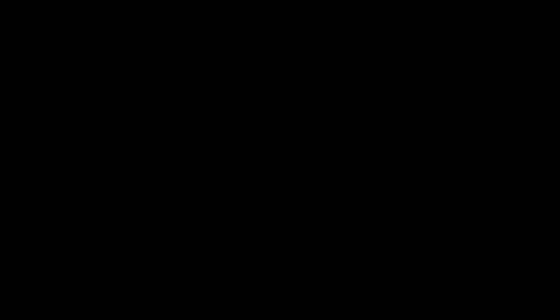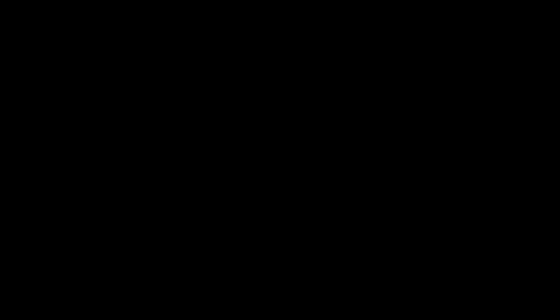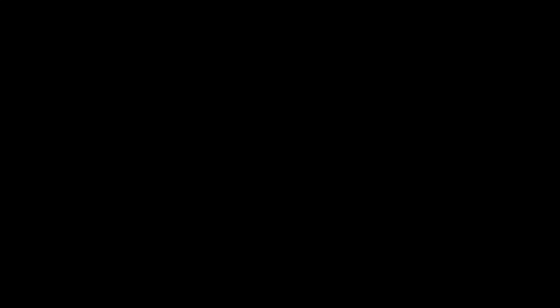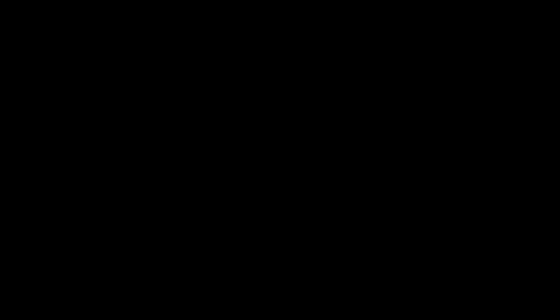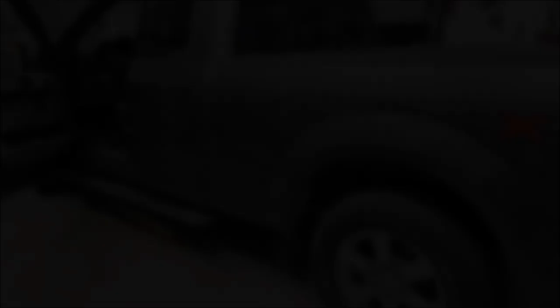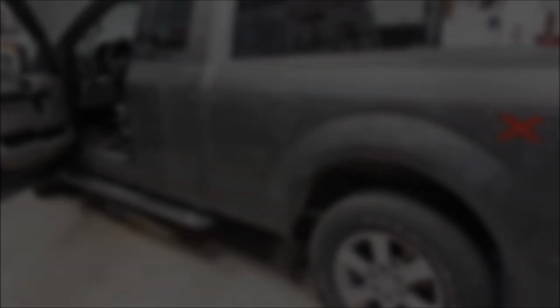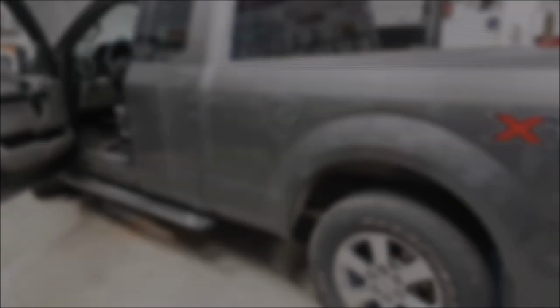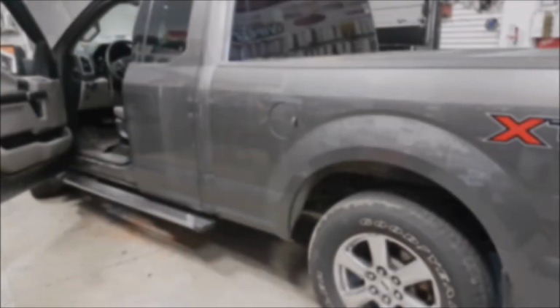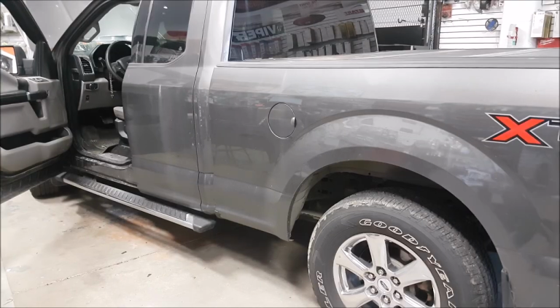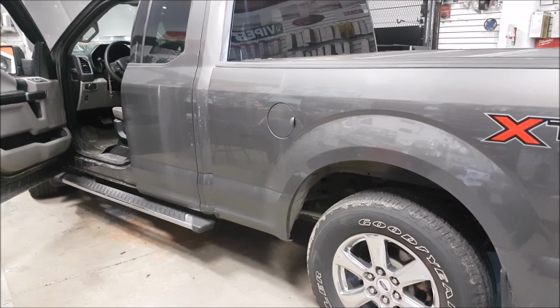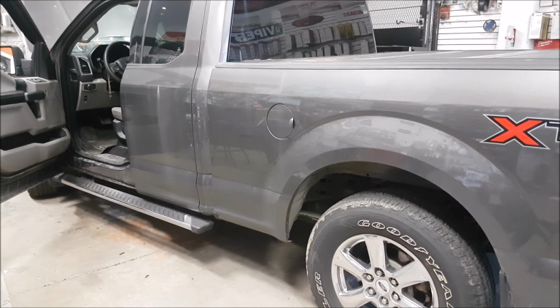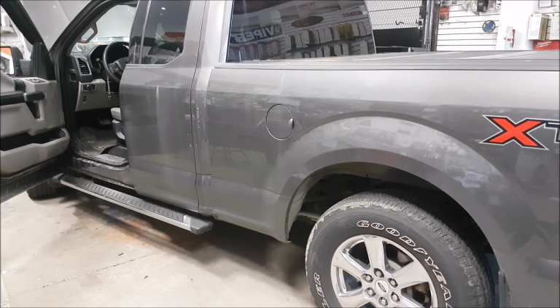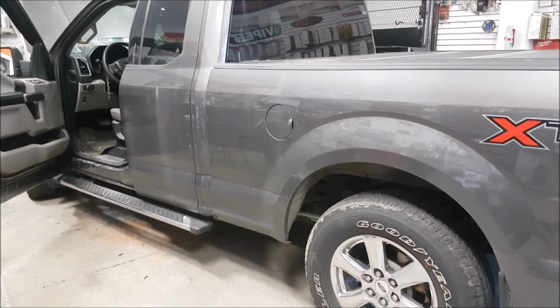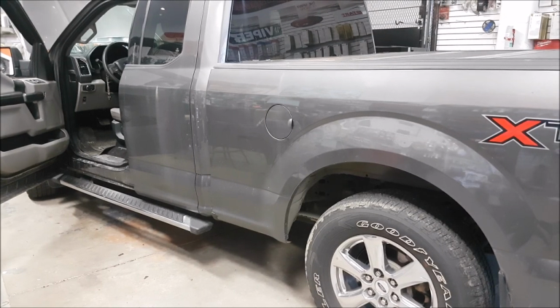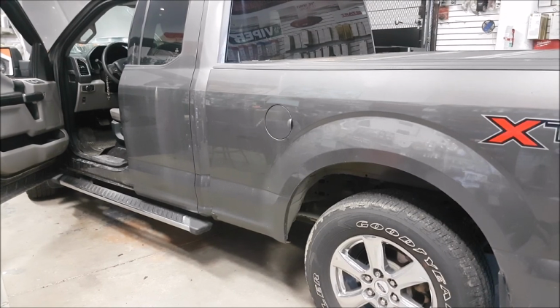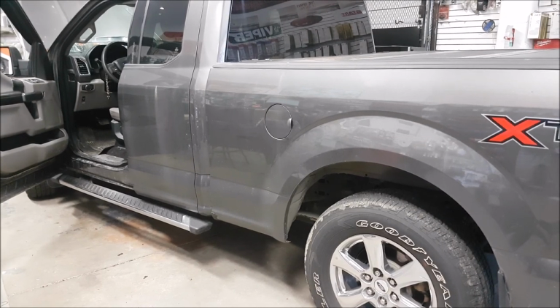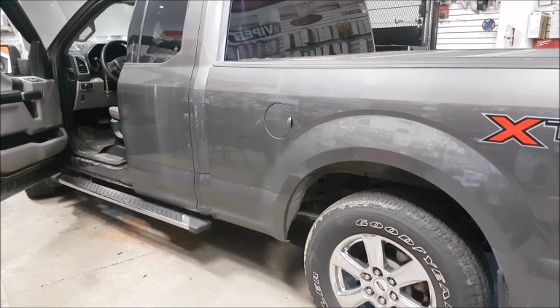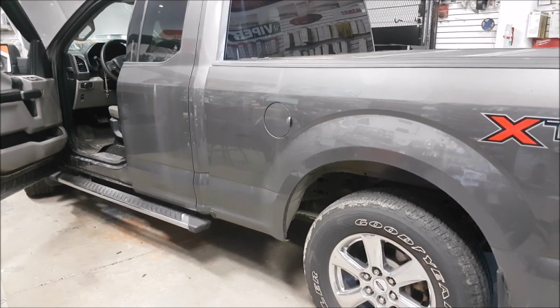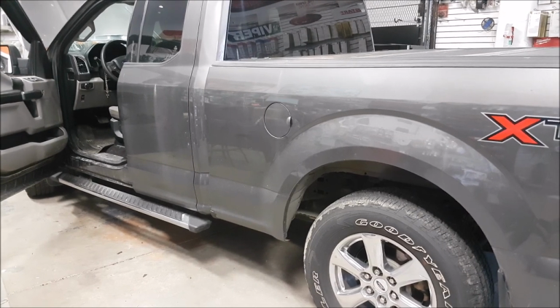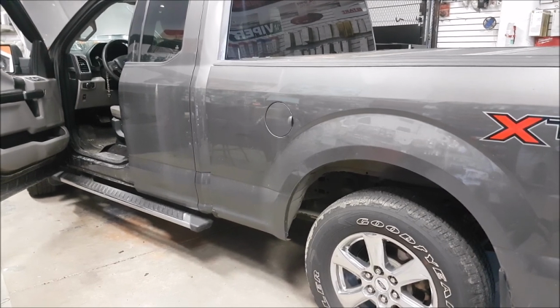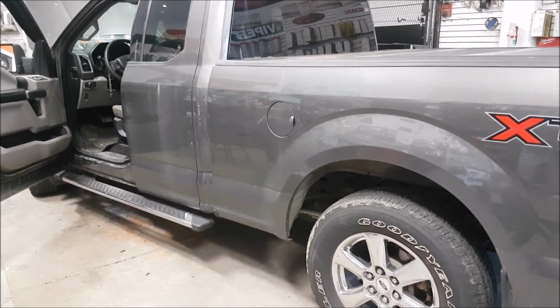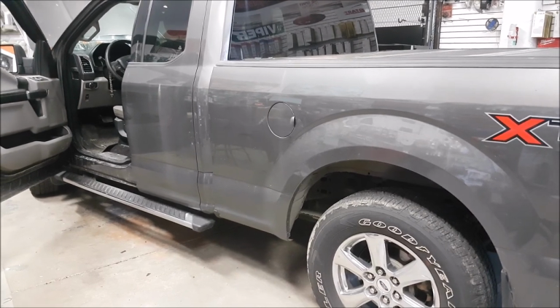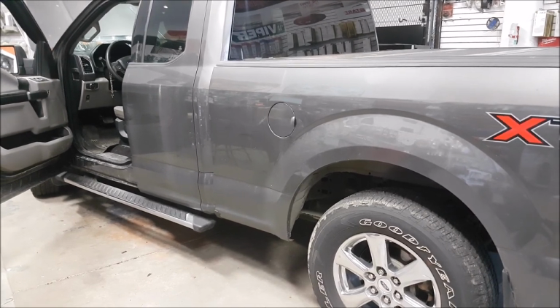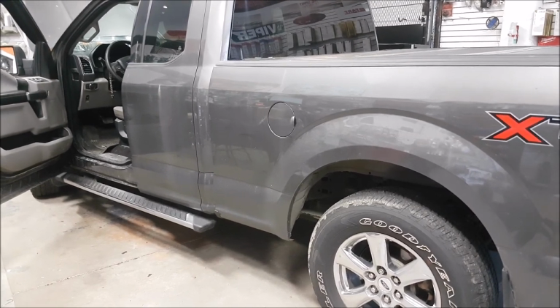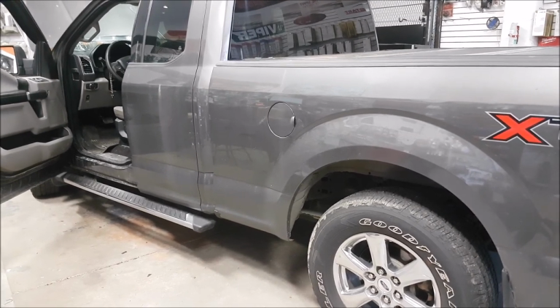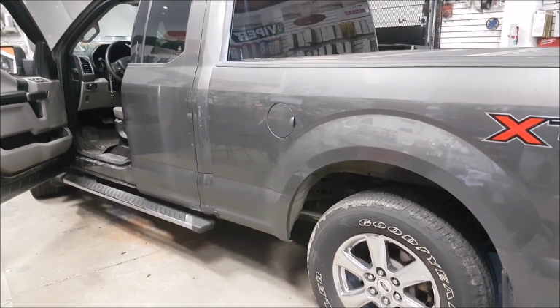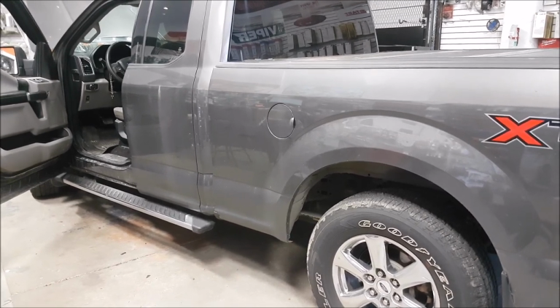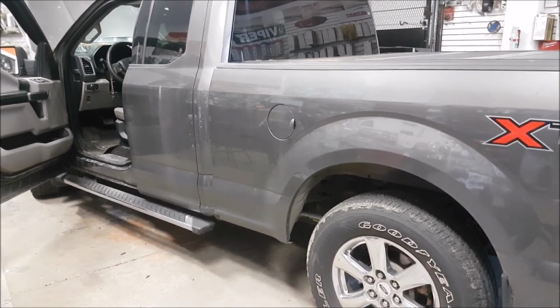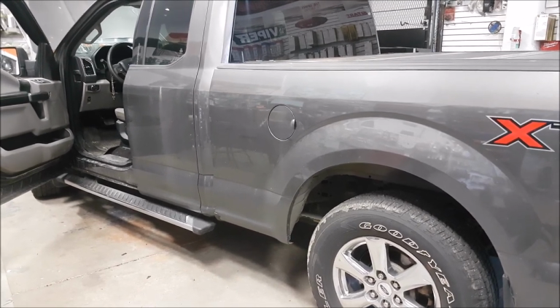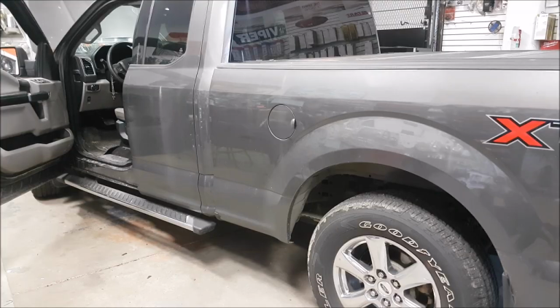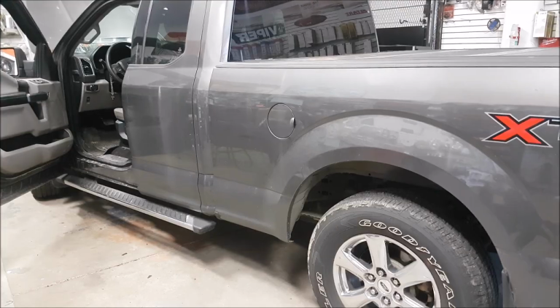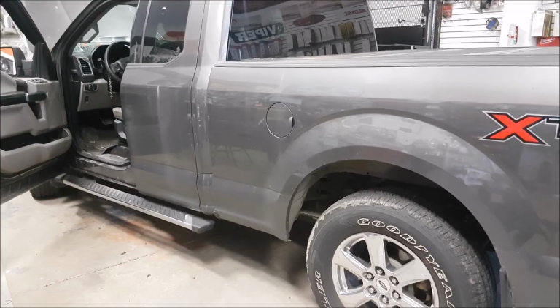Hey guys, if you're driving around in one of these aluminum body F-150s, we're going to talk about where to ground your sound system.